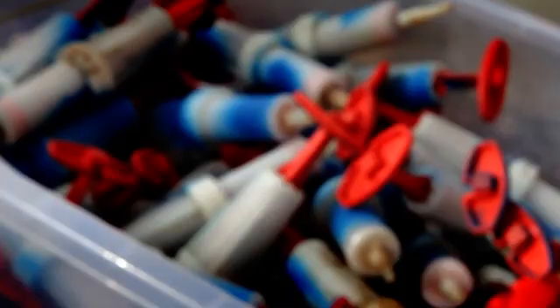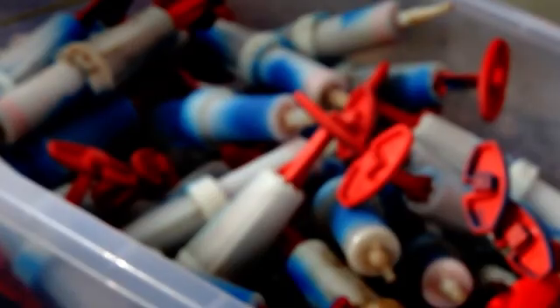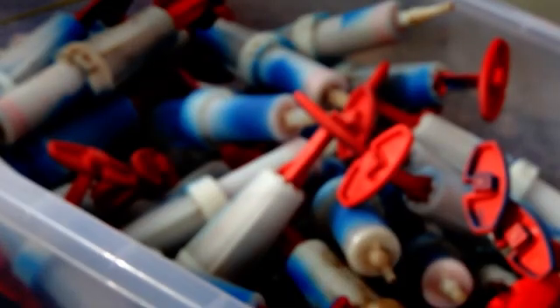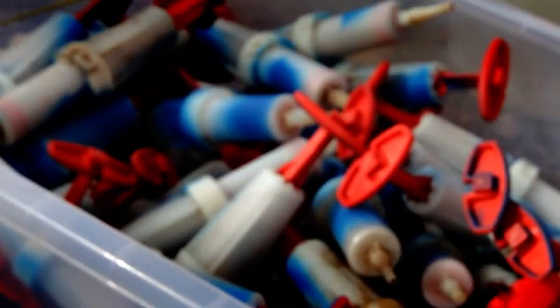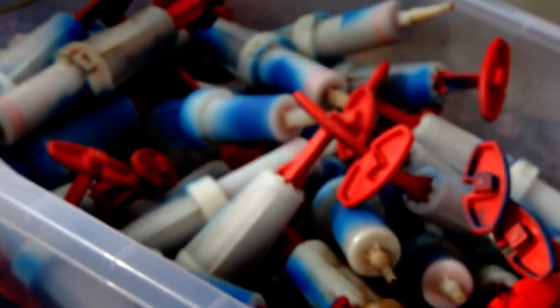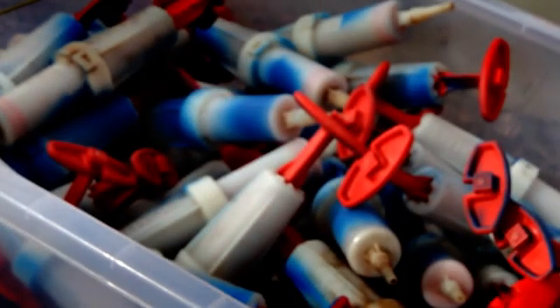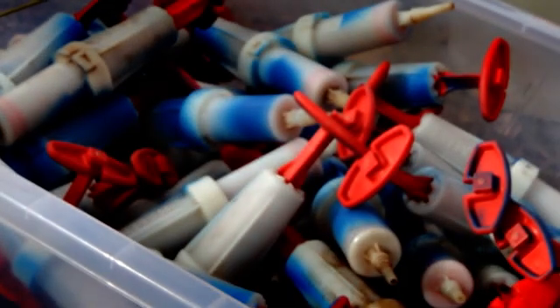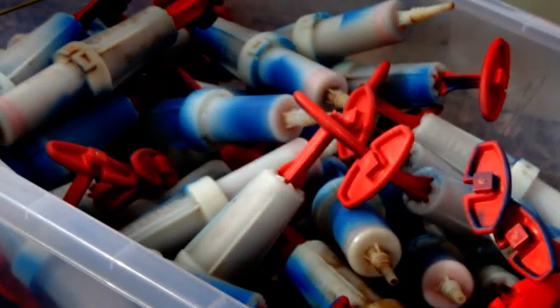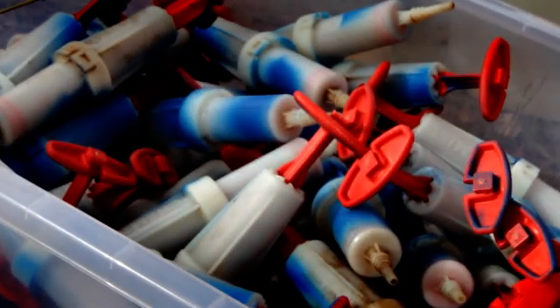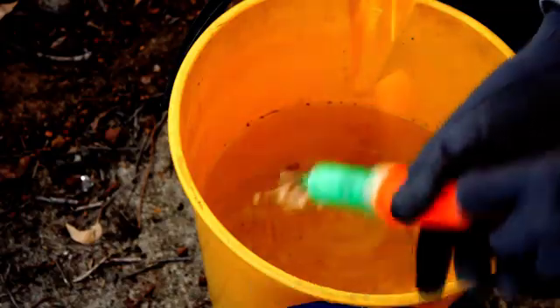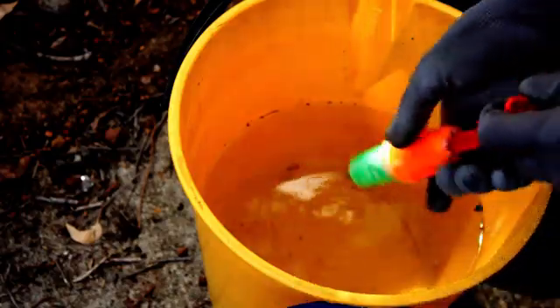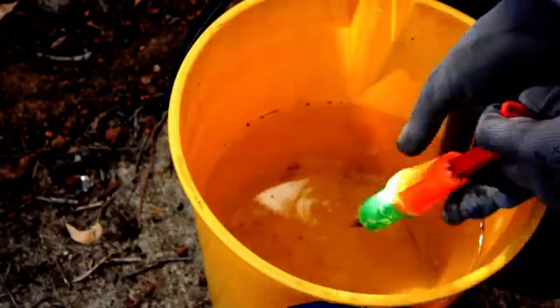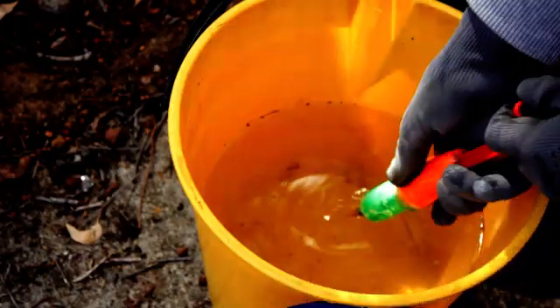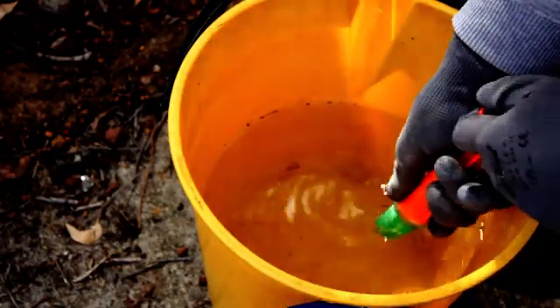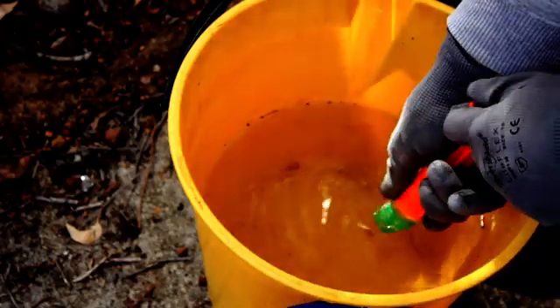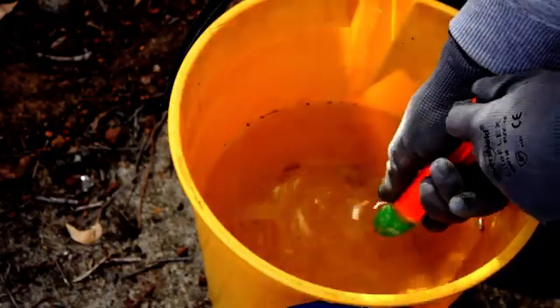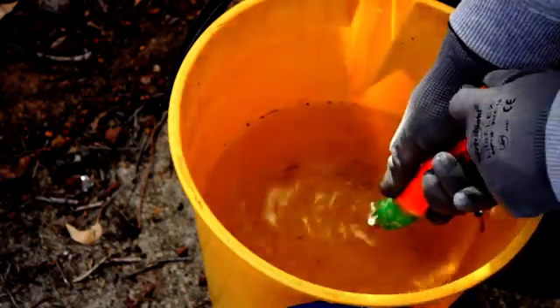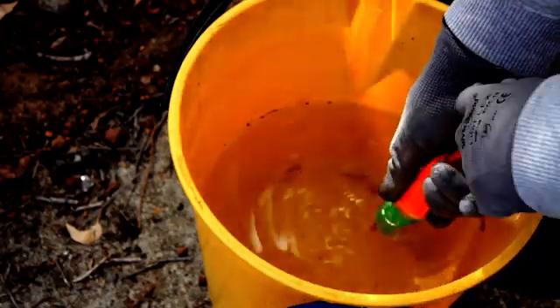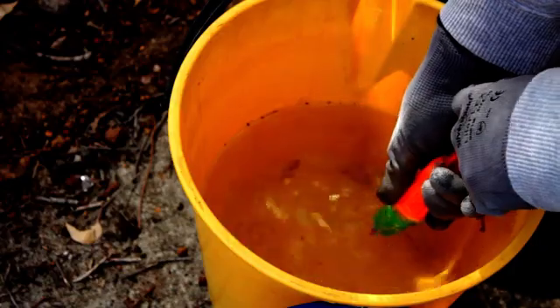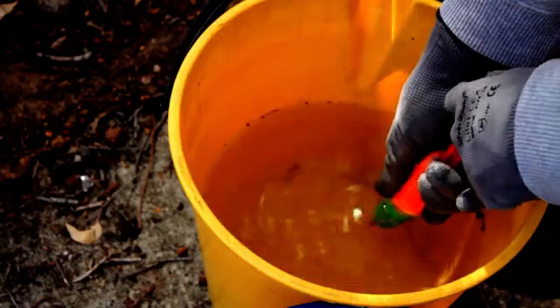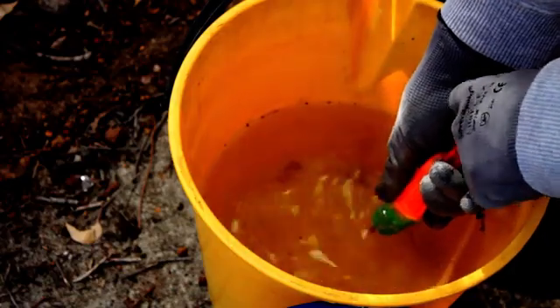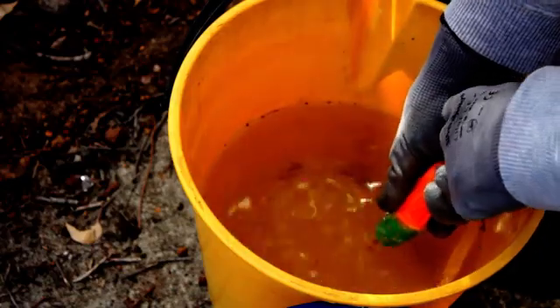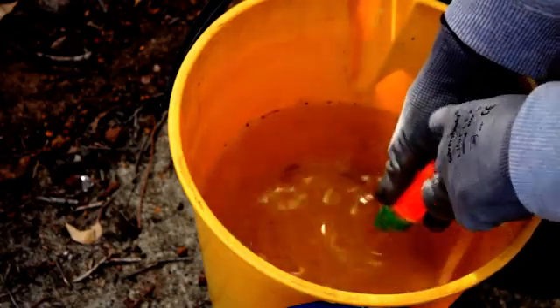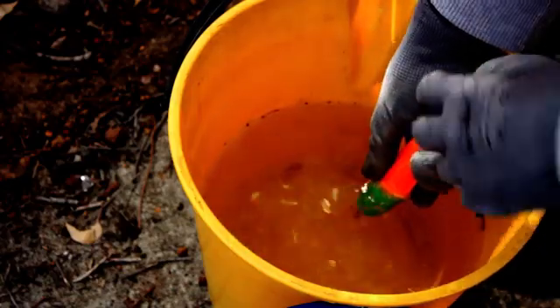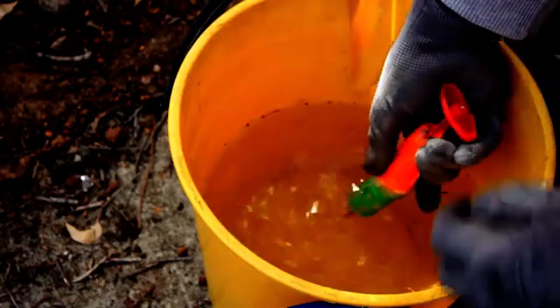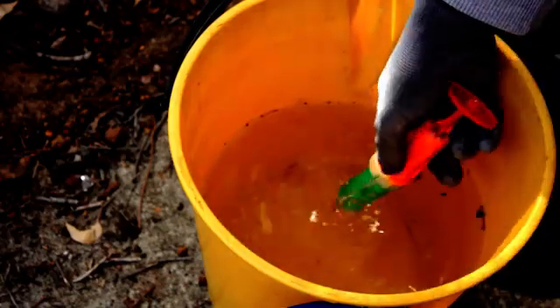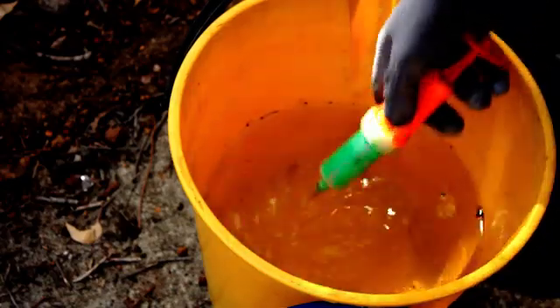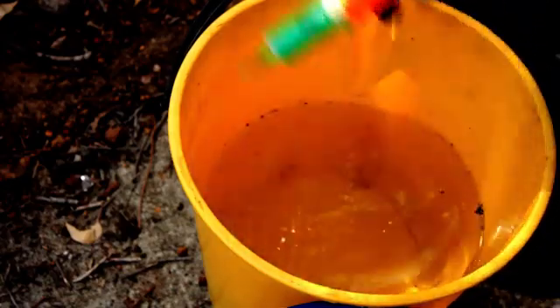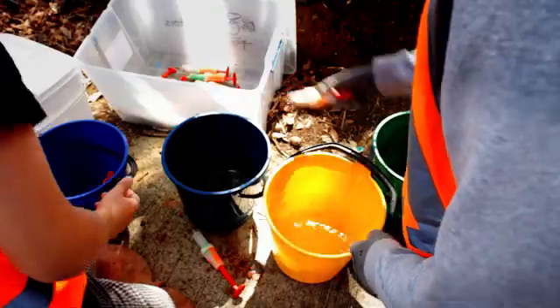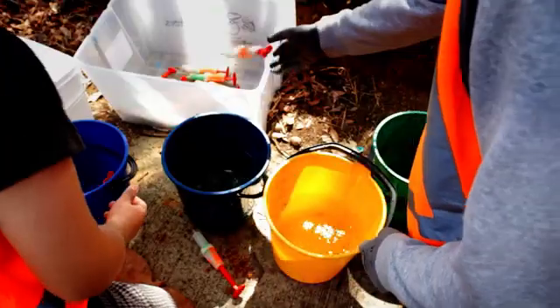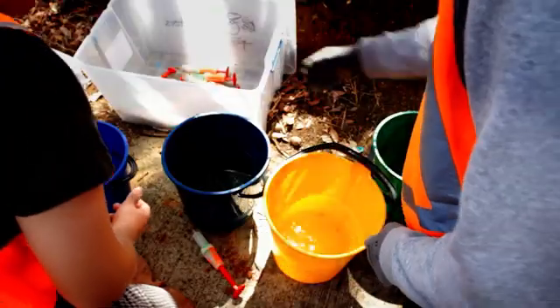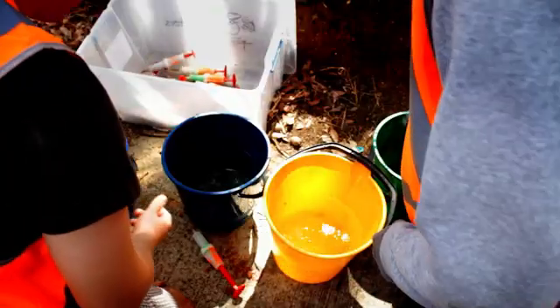At the end of your treatment day, it's a good idea to flush the injectors out with warm soapy water, and occasionally you will need to lubricate the seals with food-grade silicone.